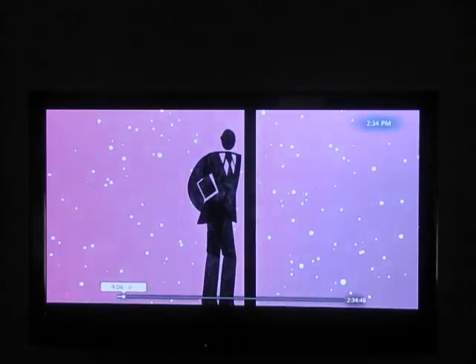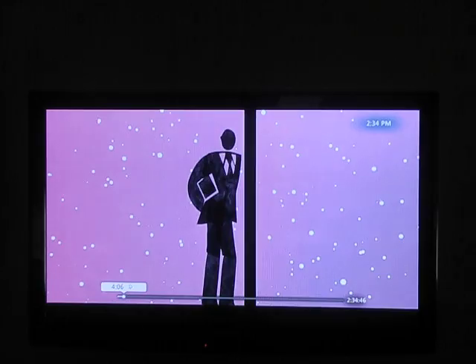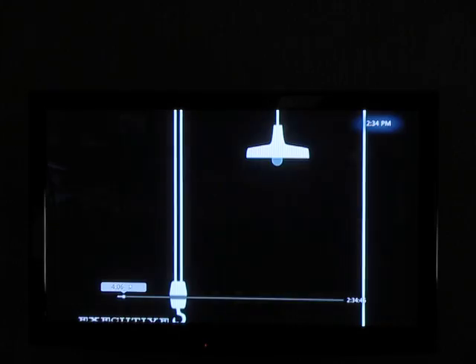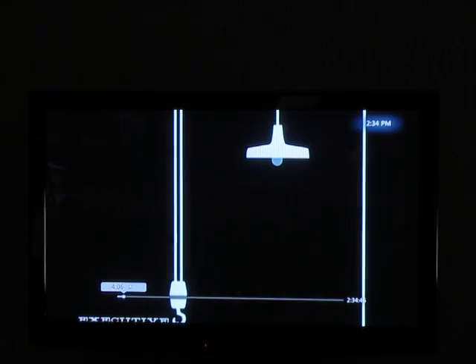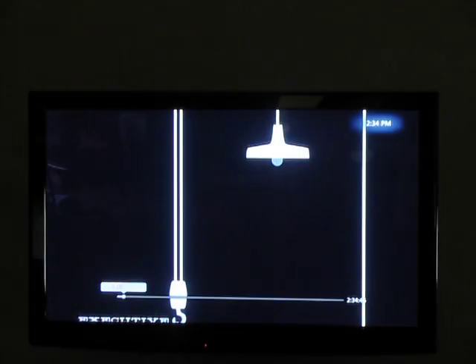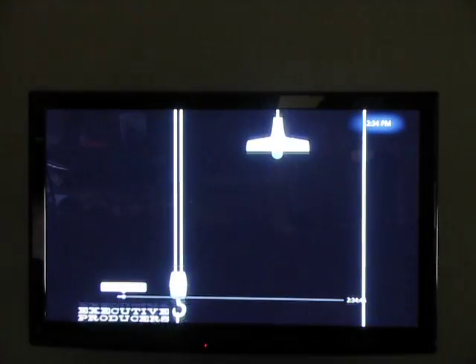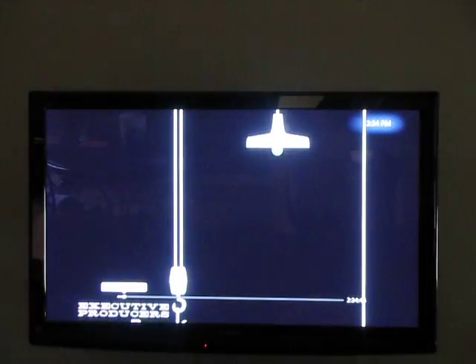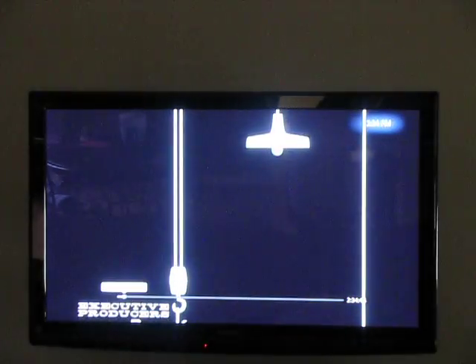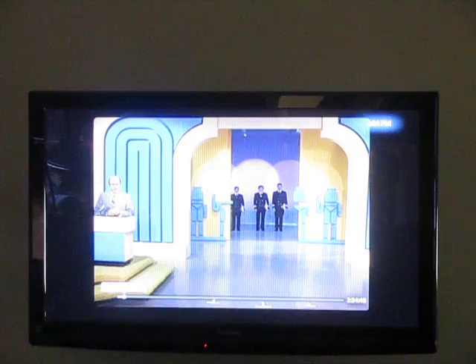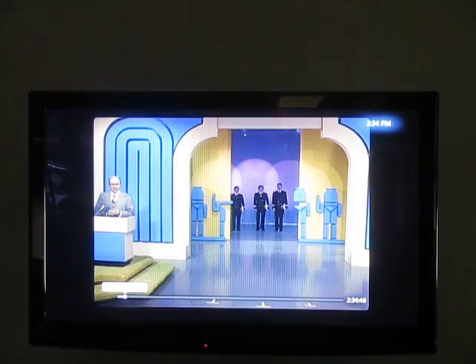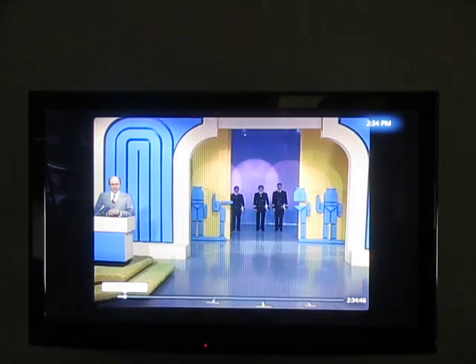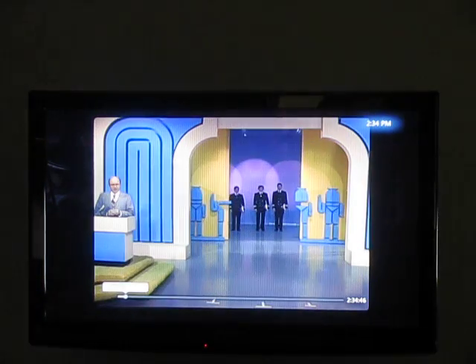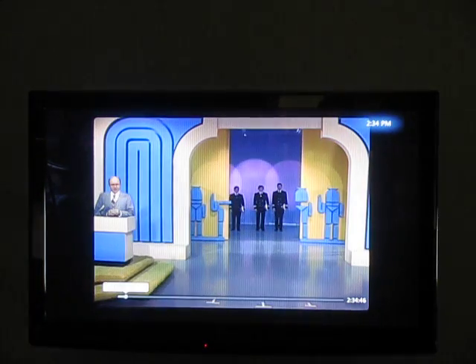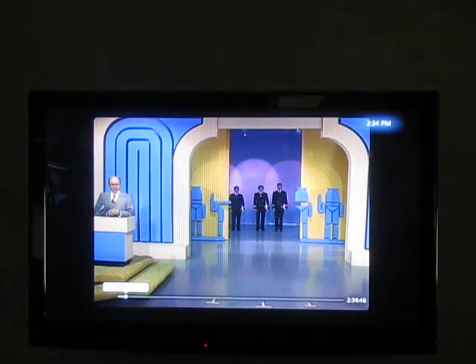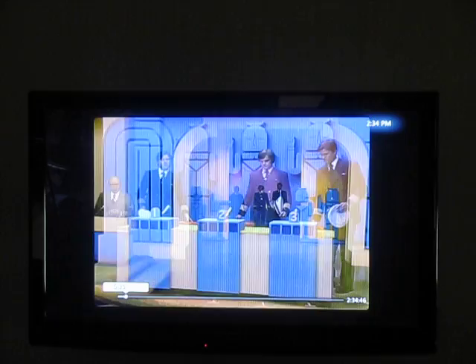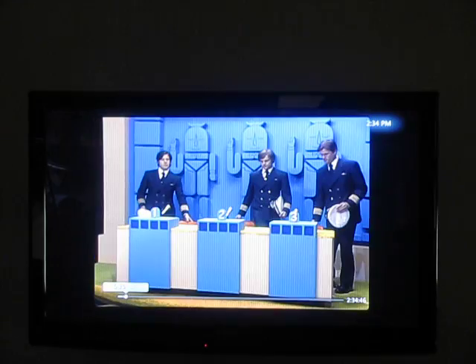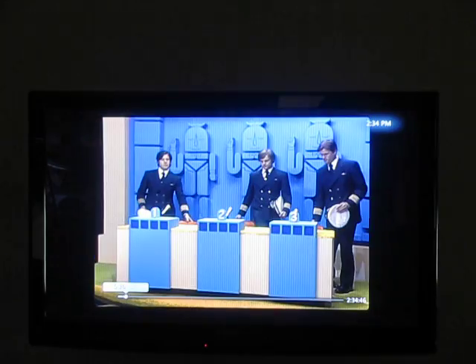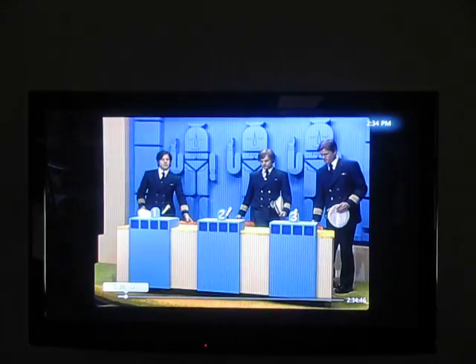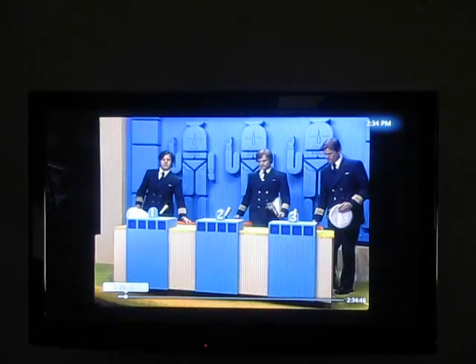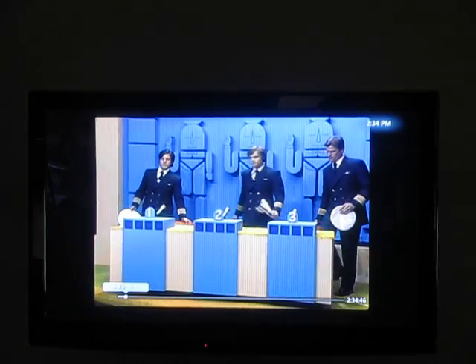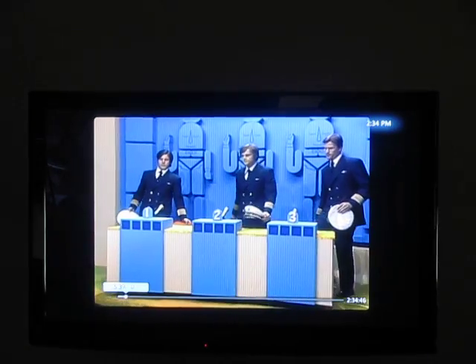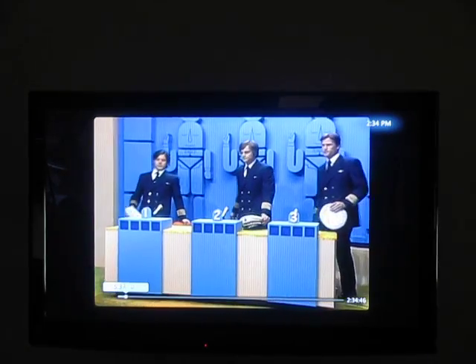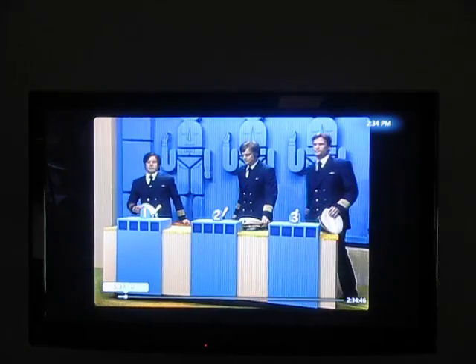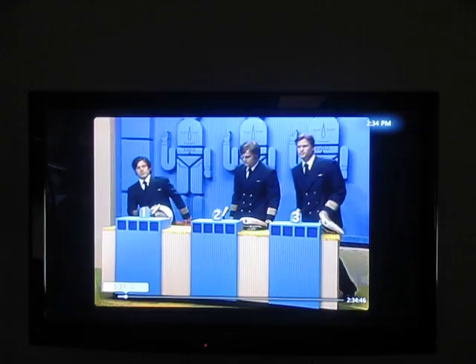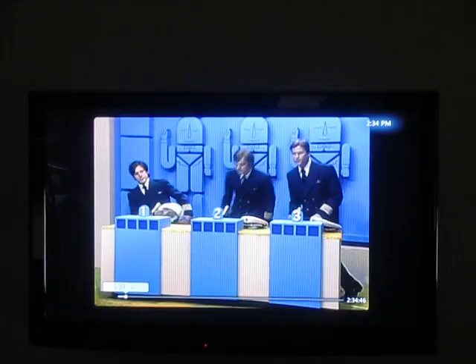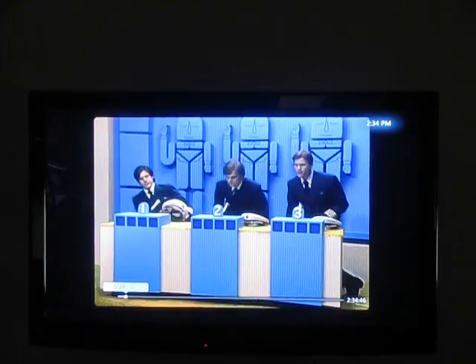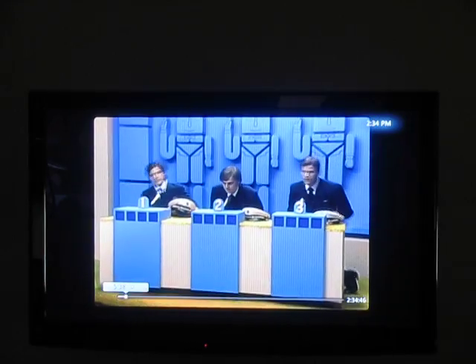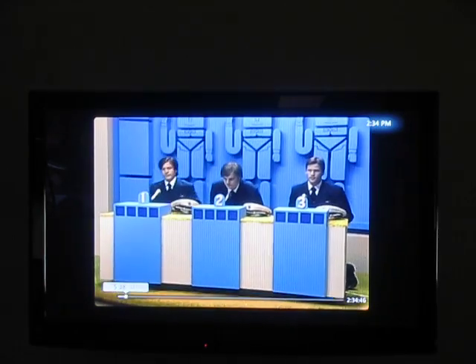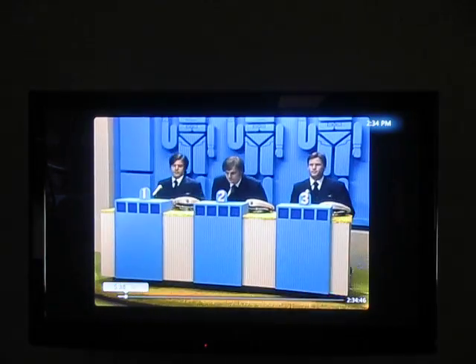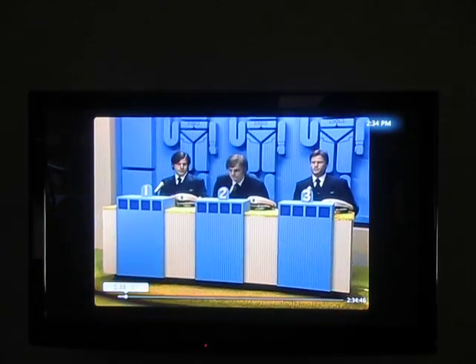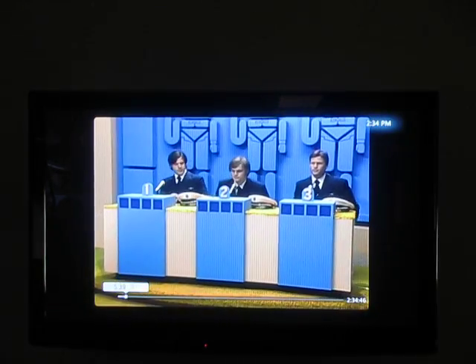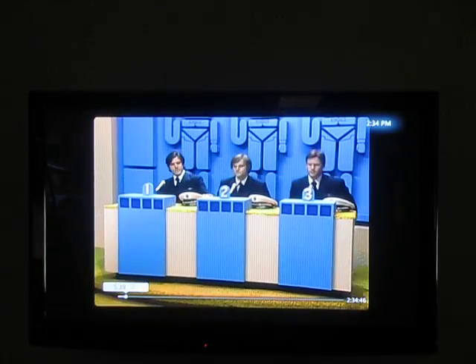This is a movie I recorded on cable. This is in HD — actually, it's not in HD because it's full screen.